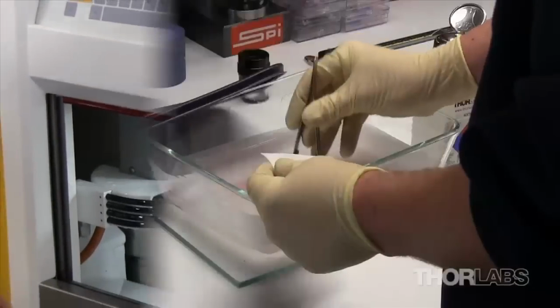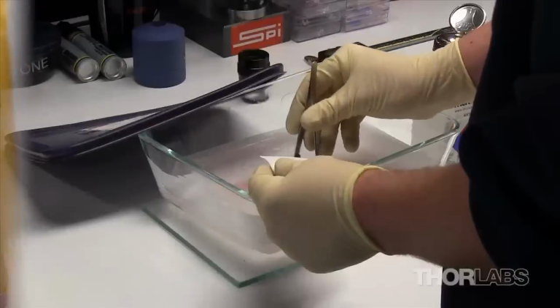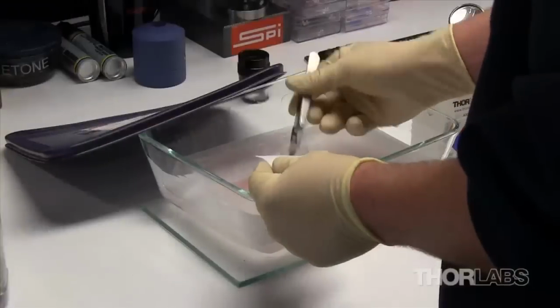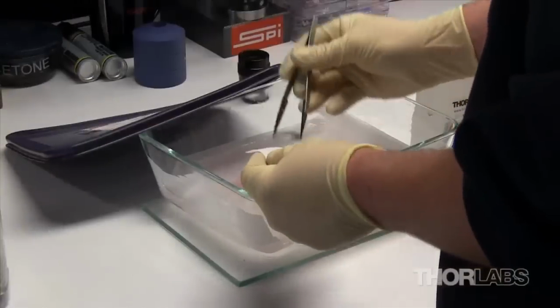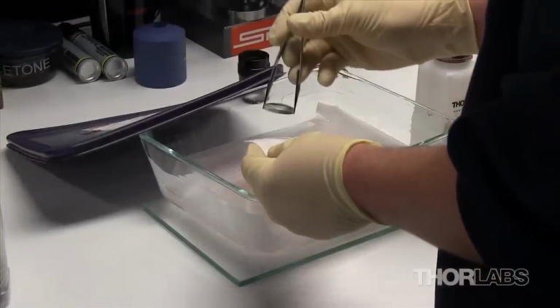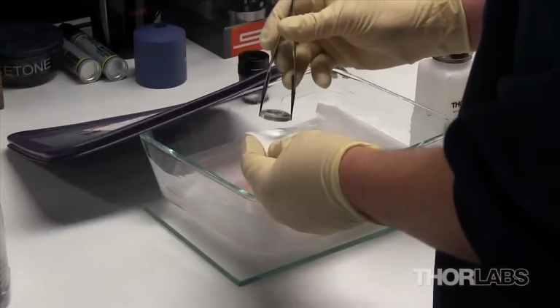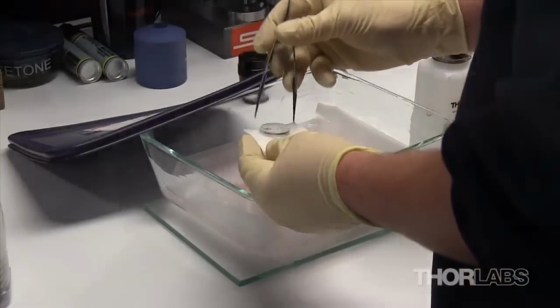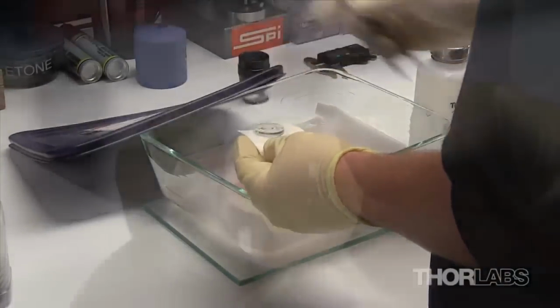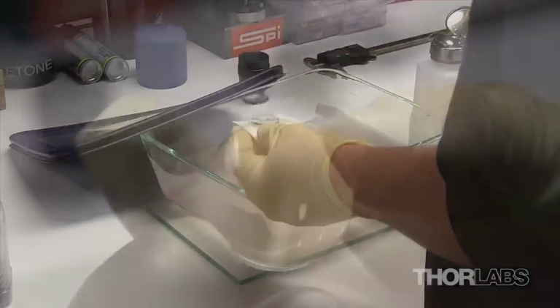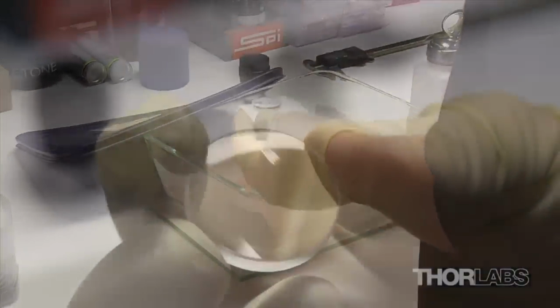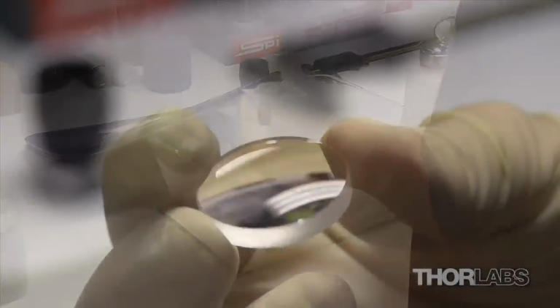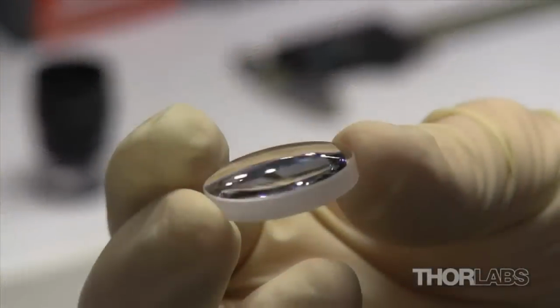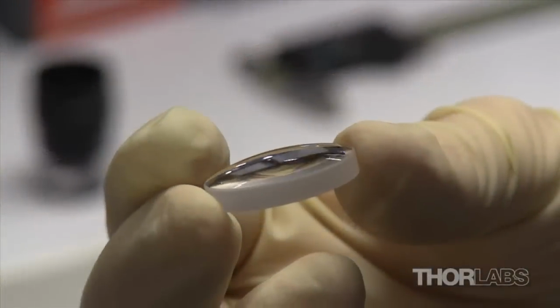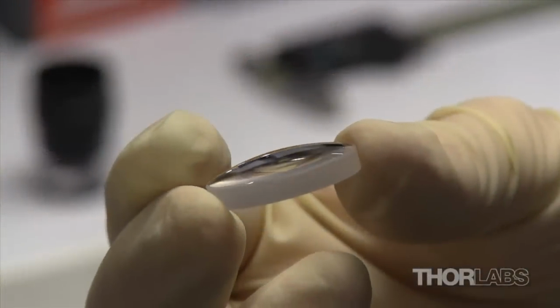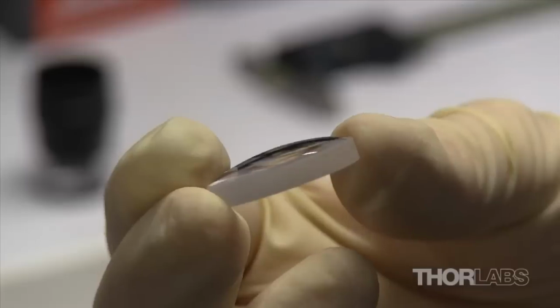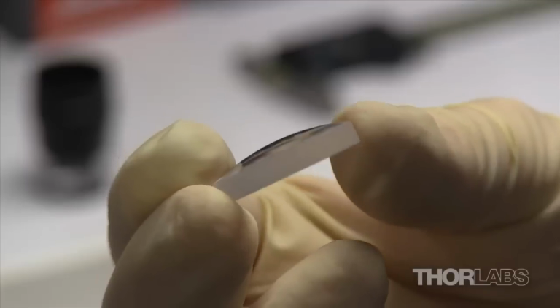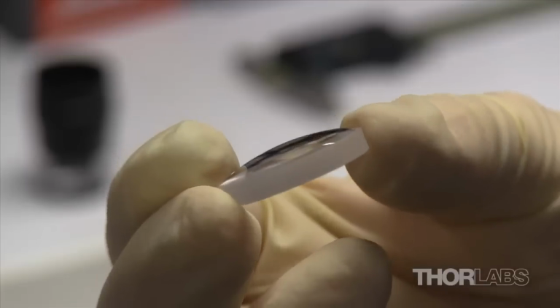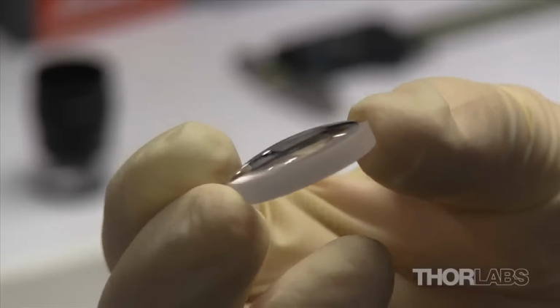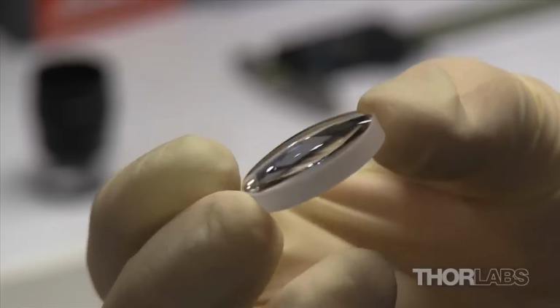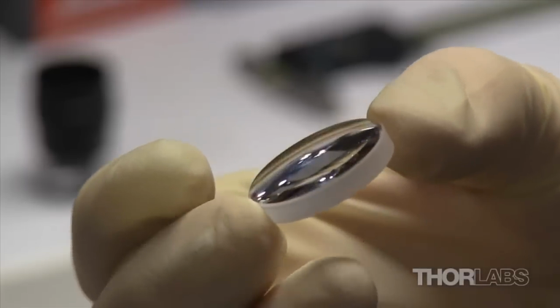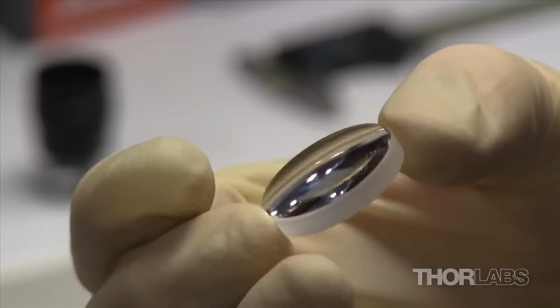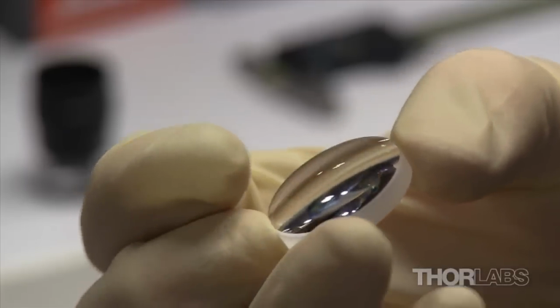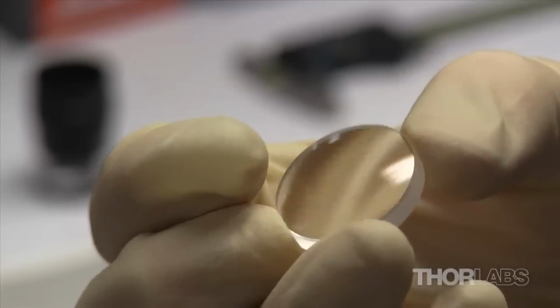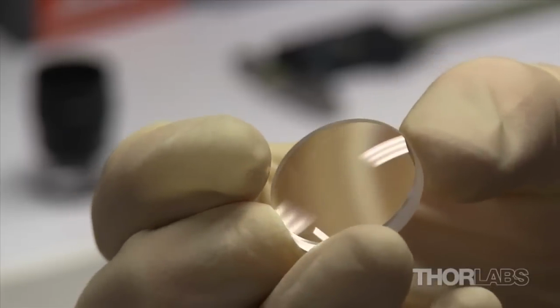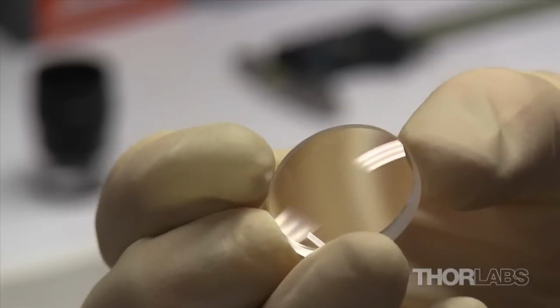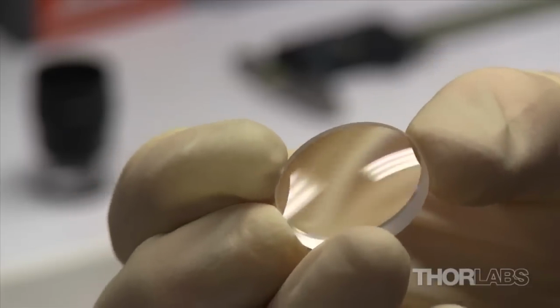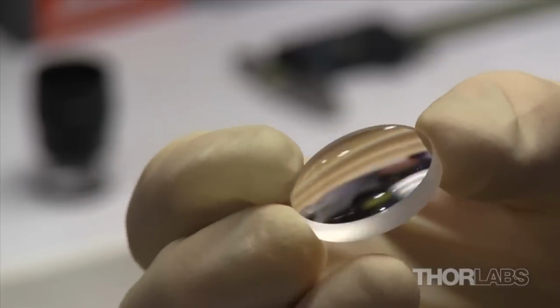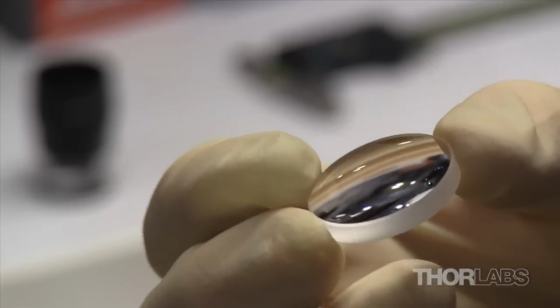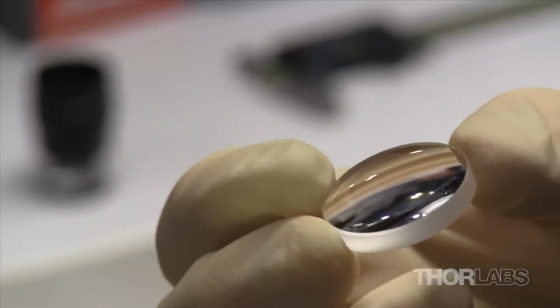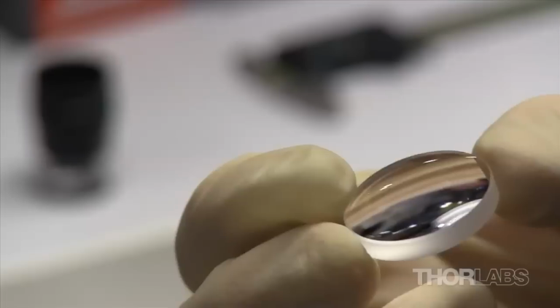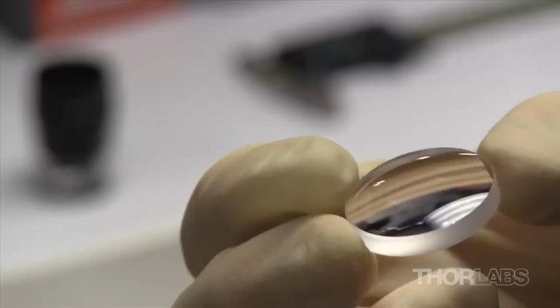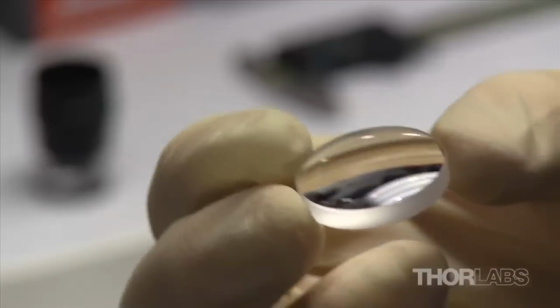The finished A-Sphere is cleaned in solvent before being sent for coating, mounting, or final inspection.